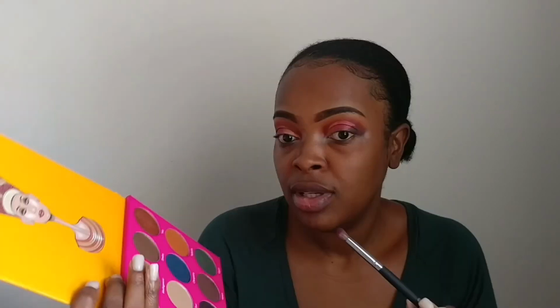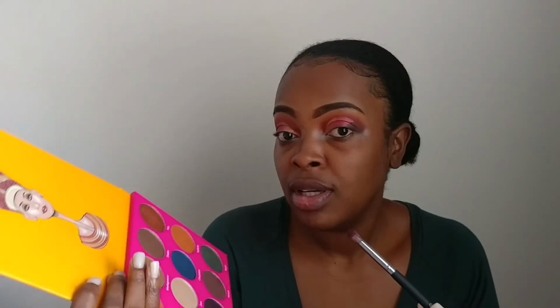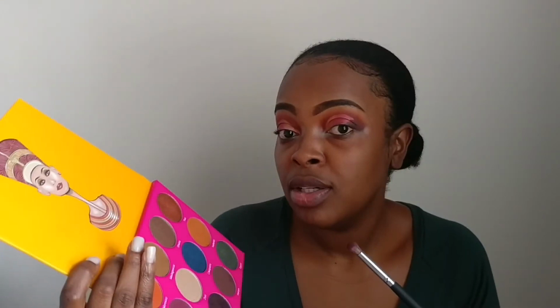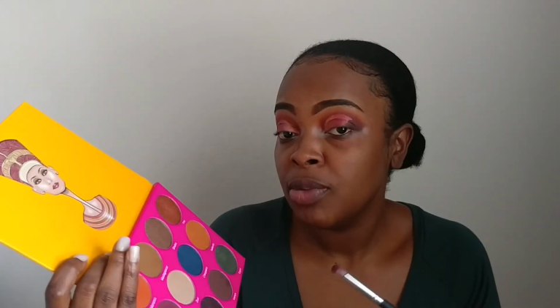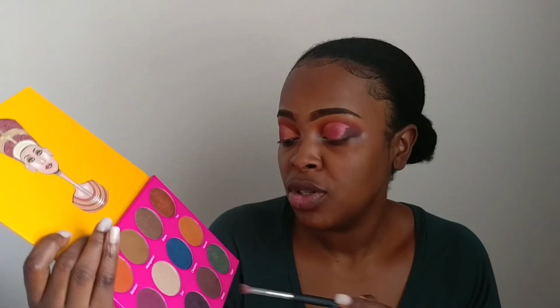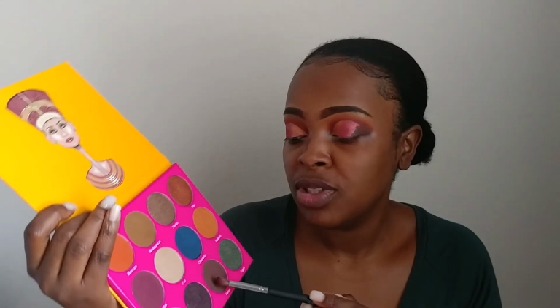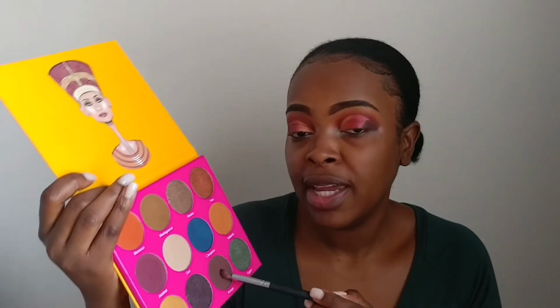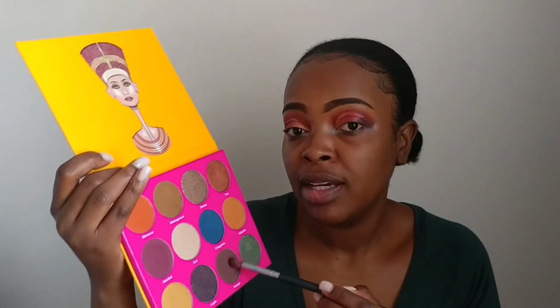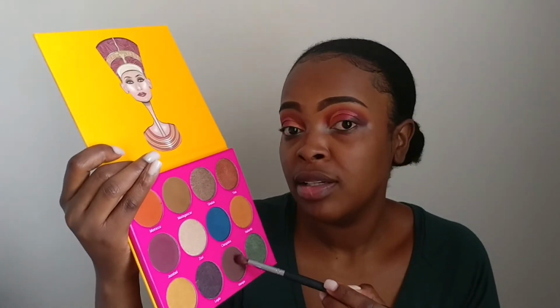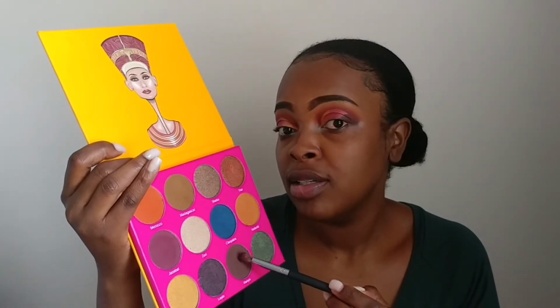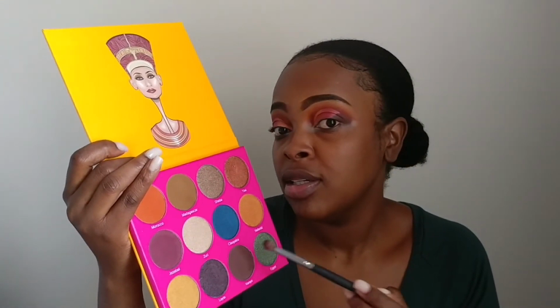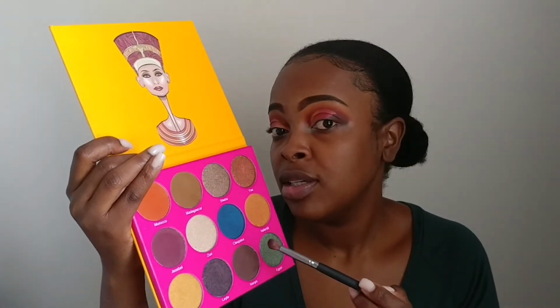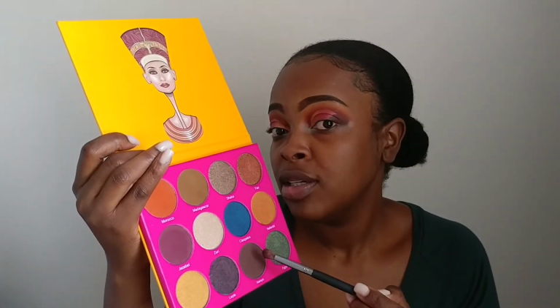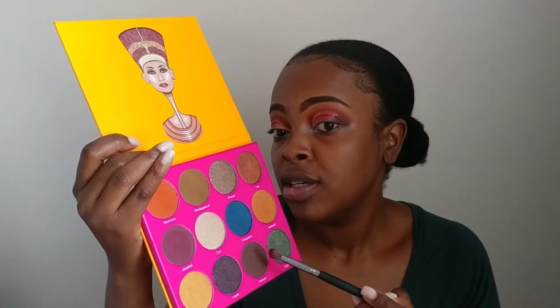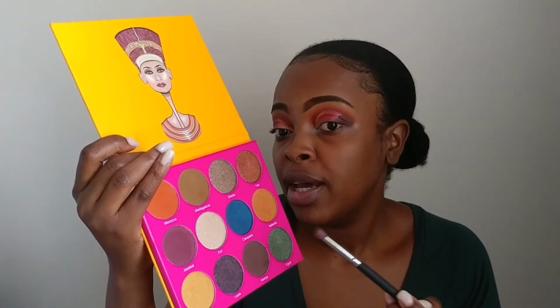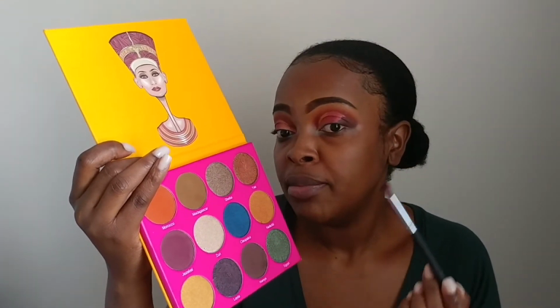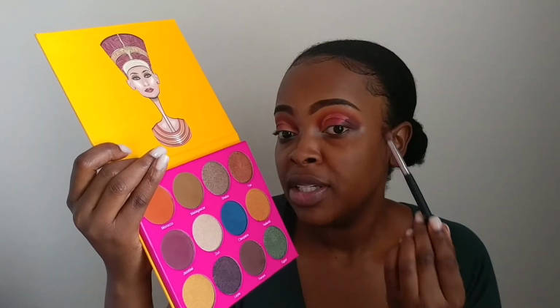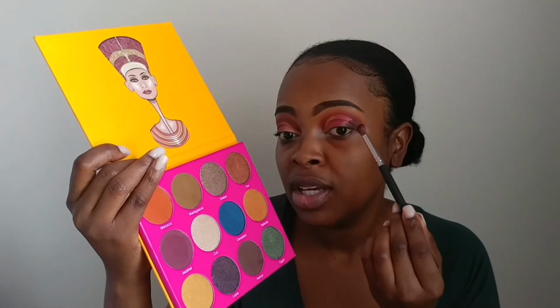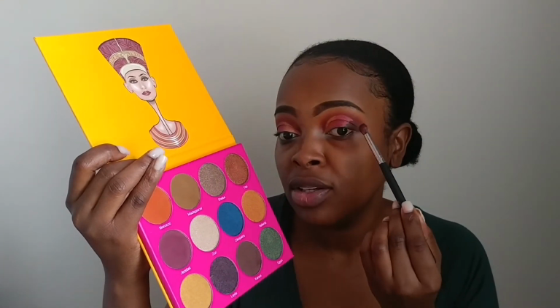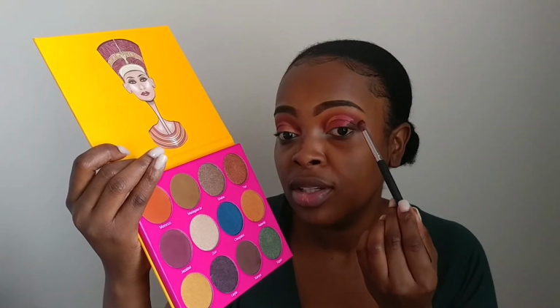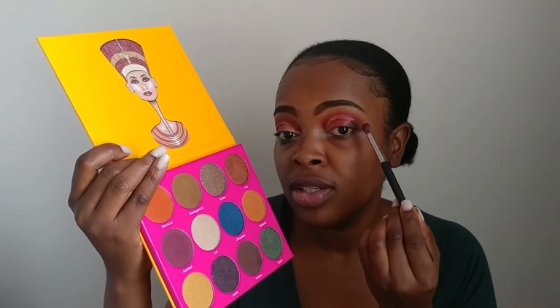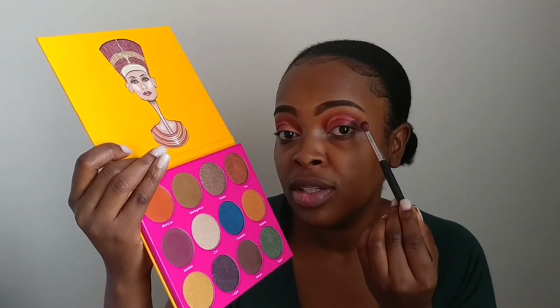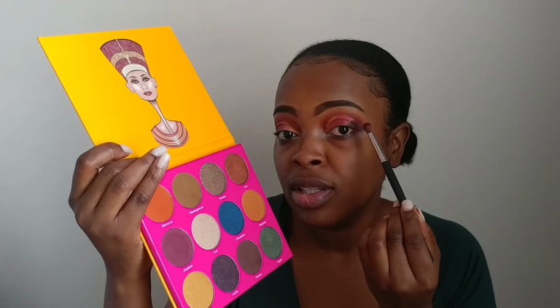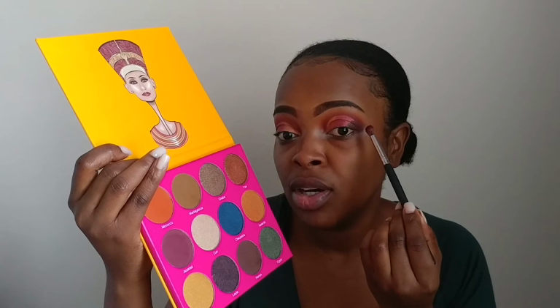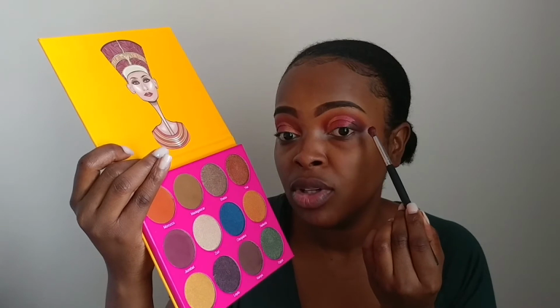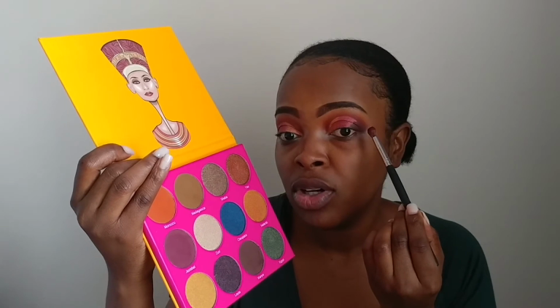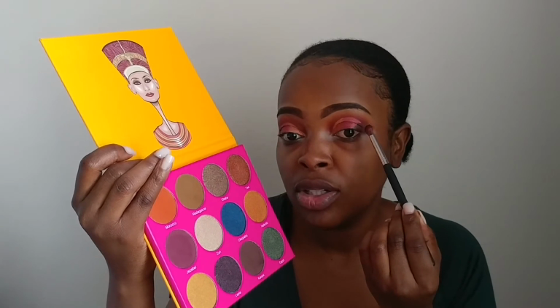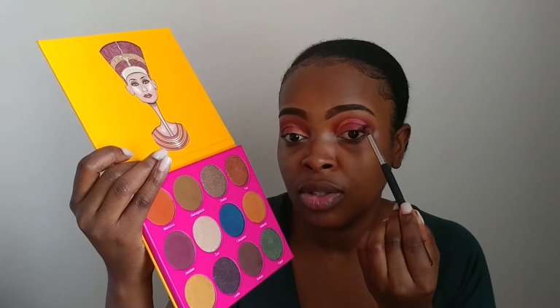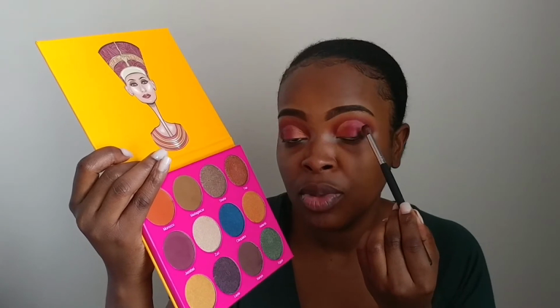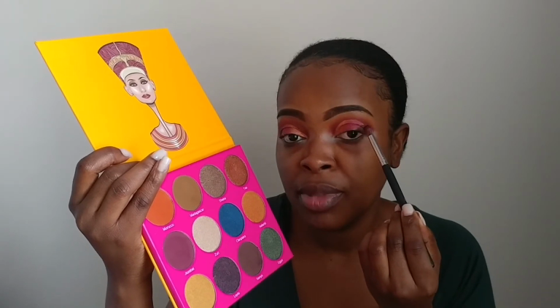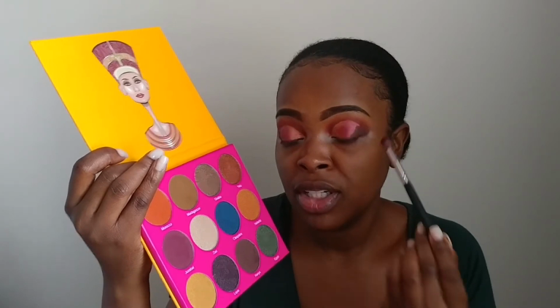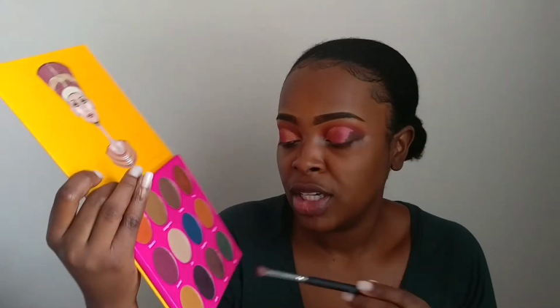Now I'm going to use Kenya and blend together the outer corners with the middle shade.